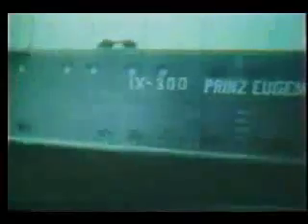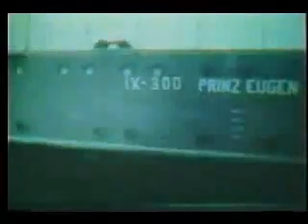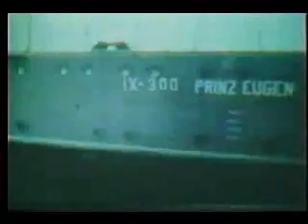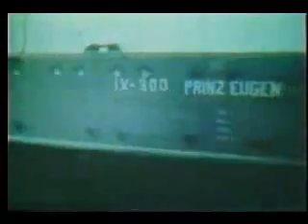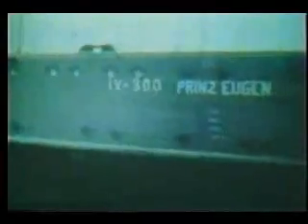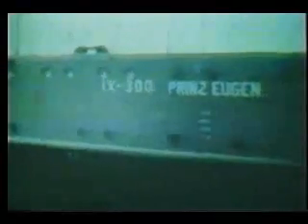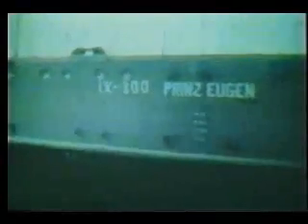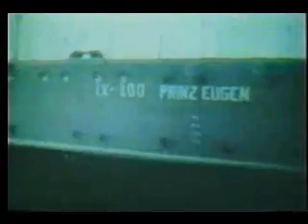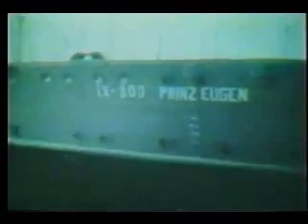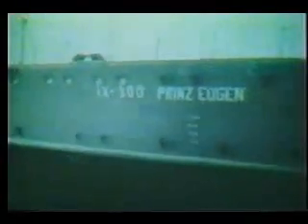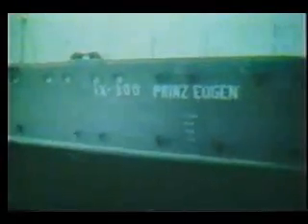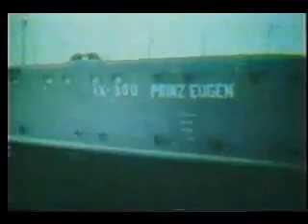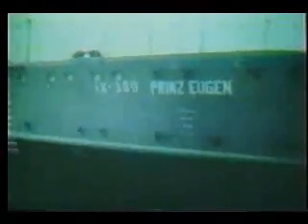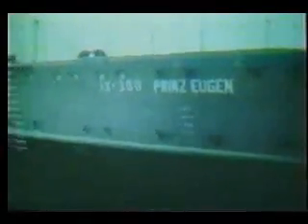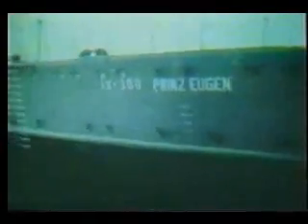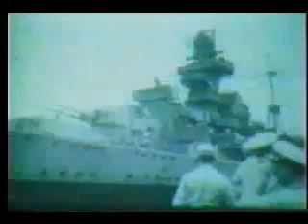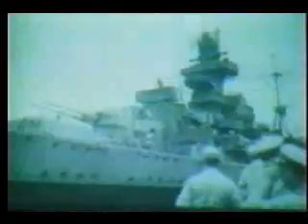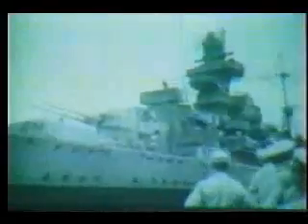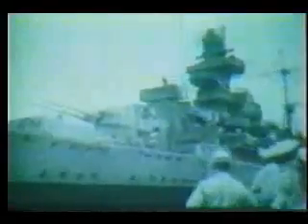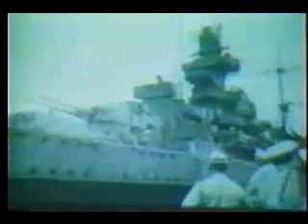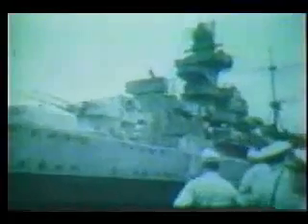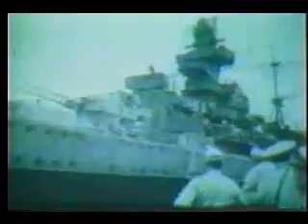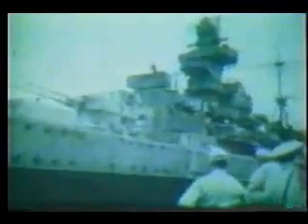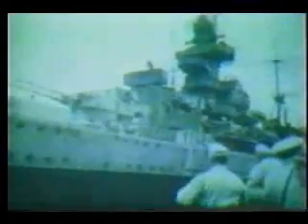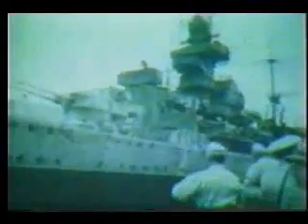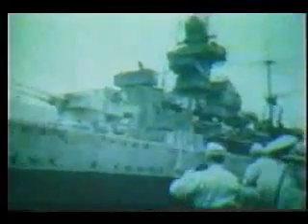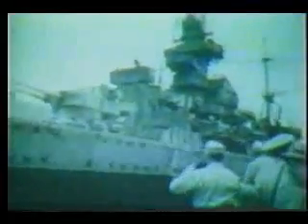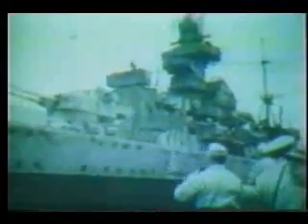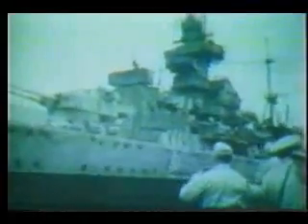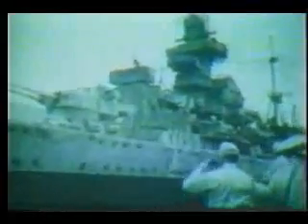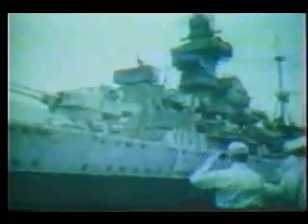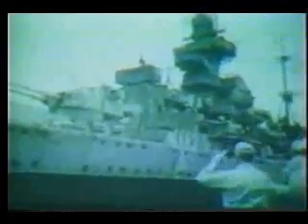The Prince Eugen was about 1,700 yards from the epicenter. This ship sustained minor topside damage only.